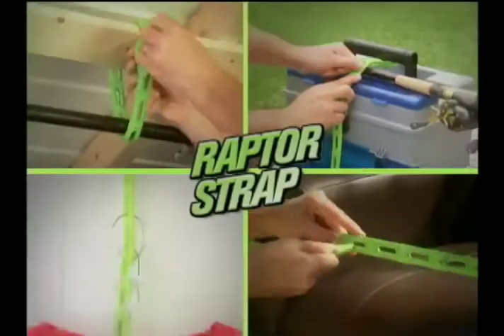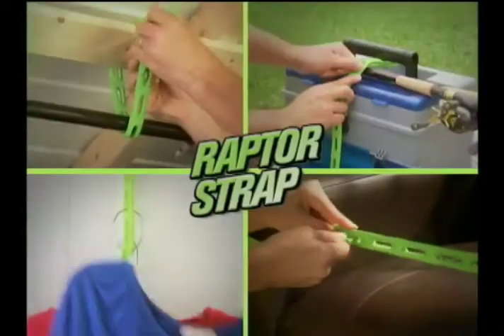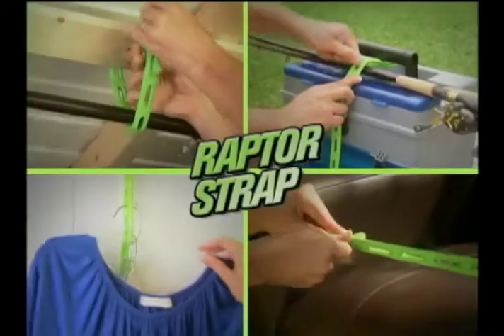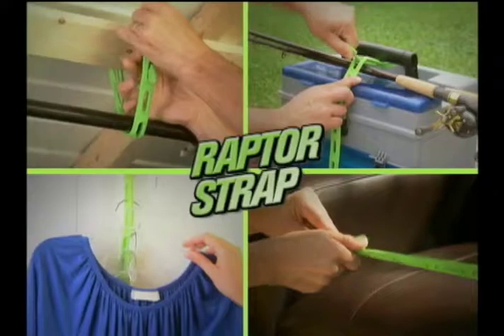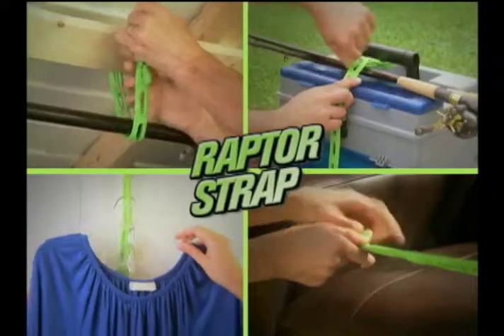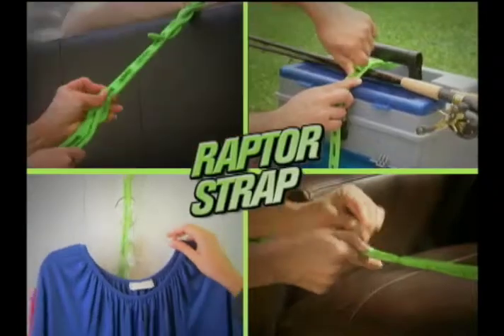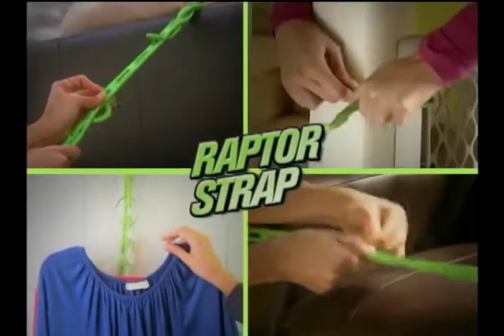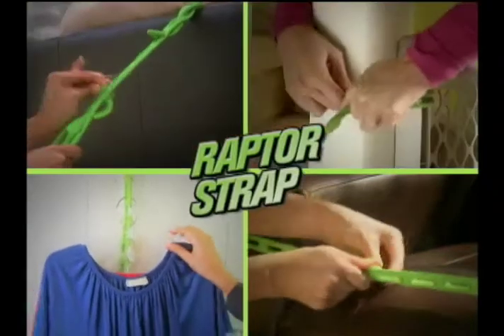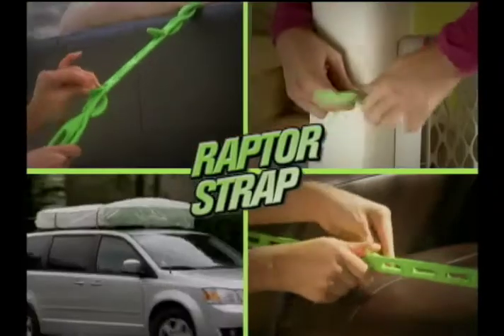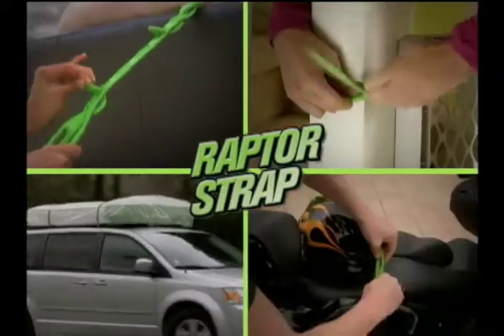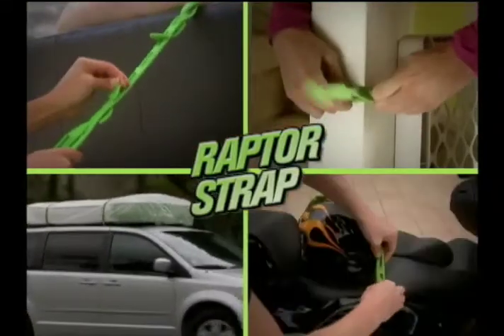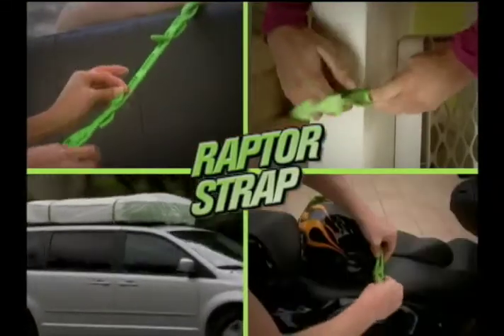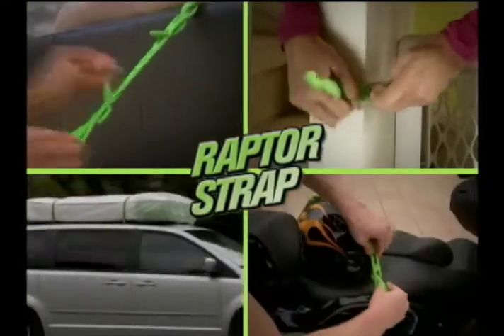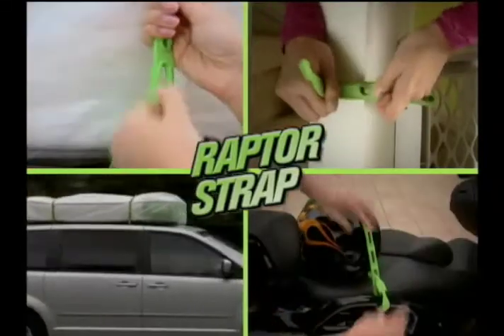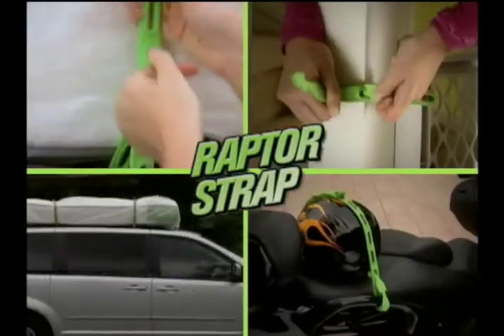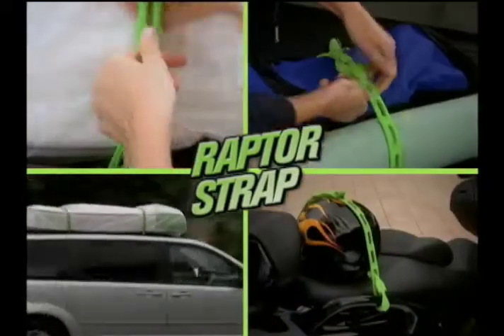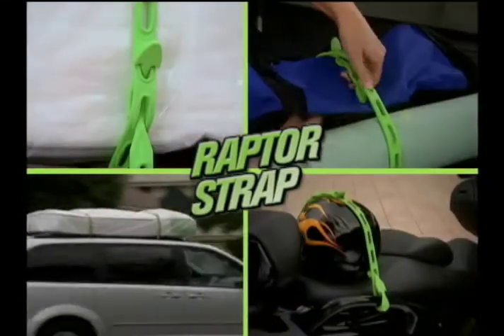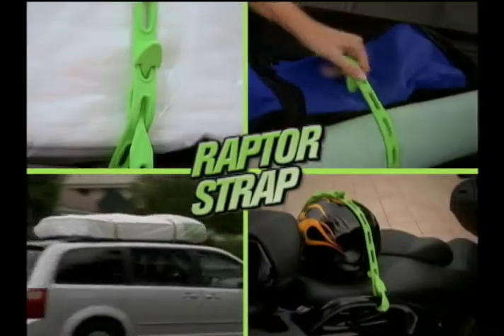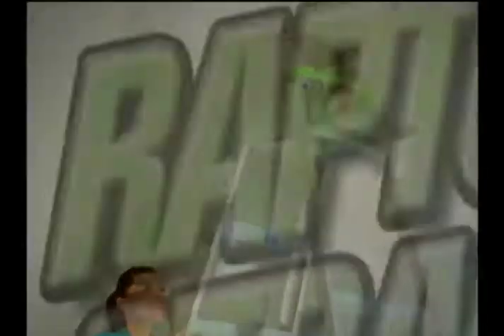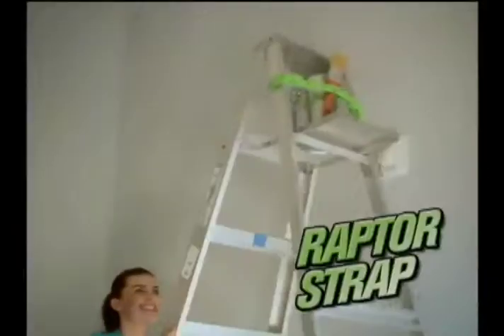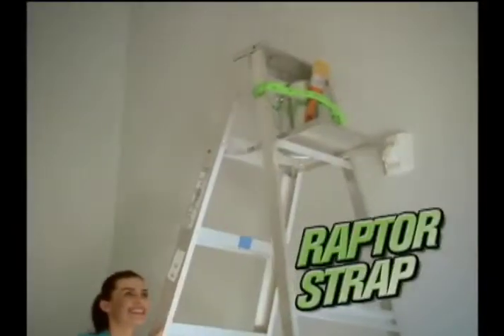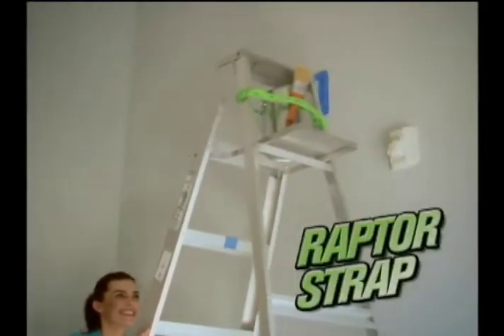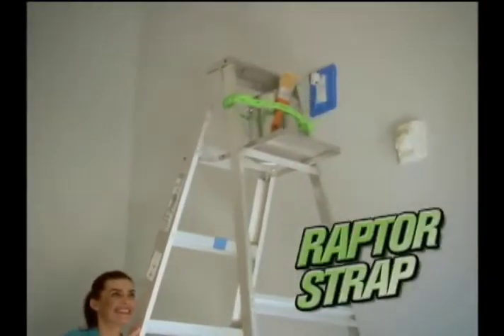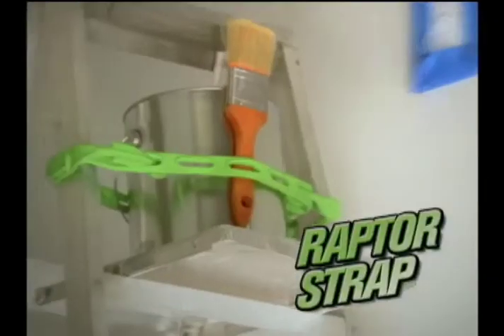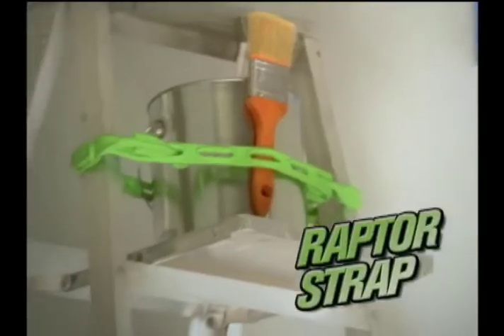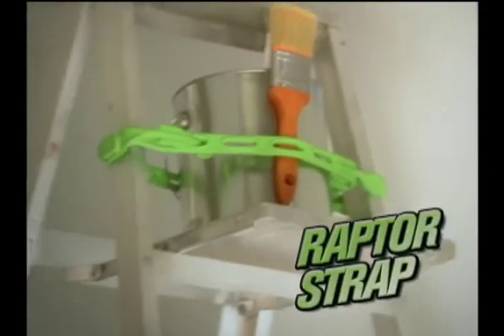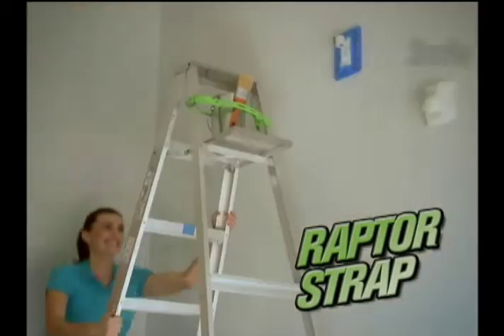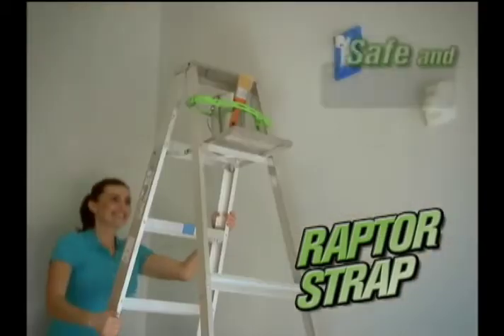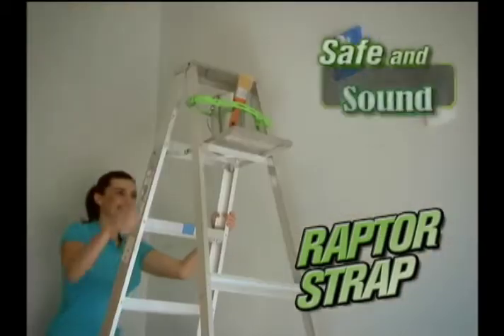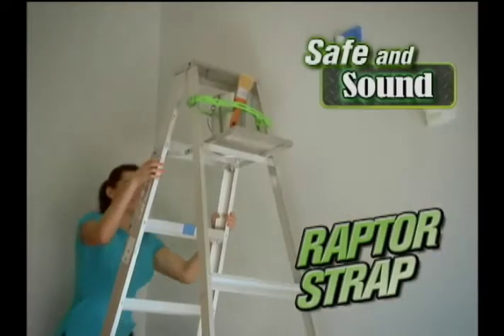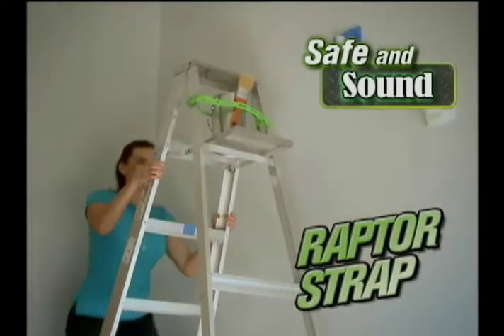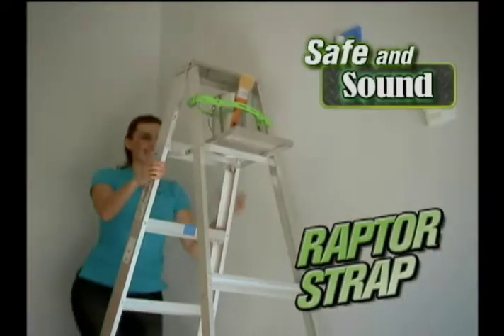Whether you wrap it around, strap it down, or drive it through town, with Raptor Strap you know it's always safe and sound.